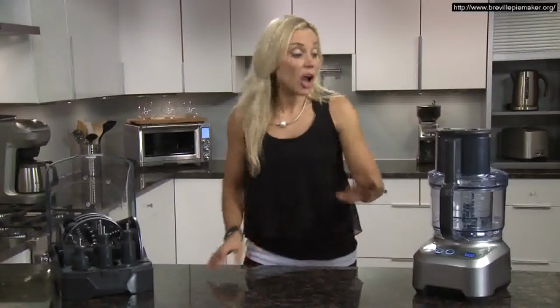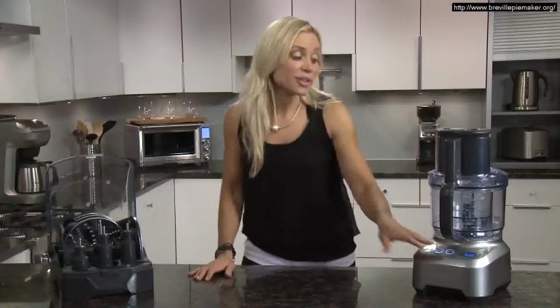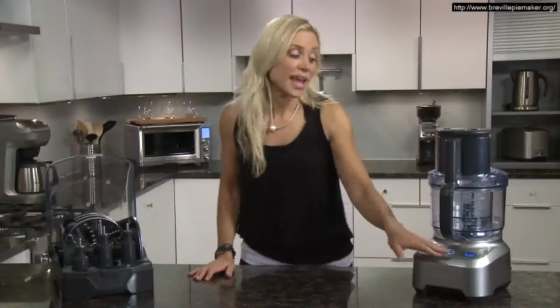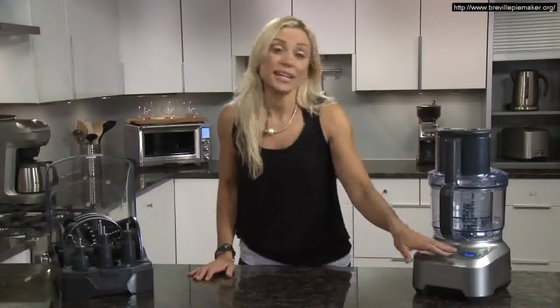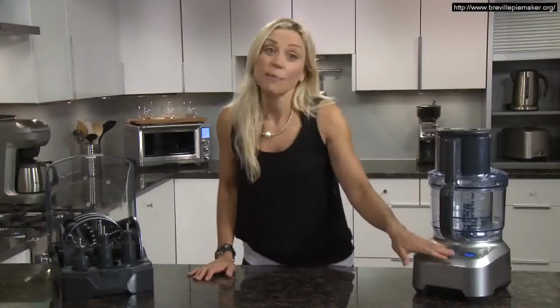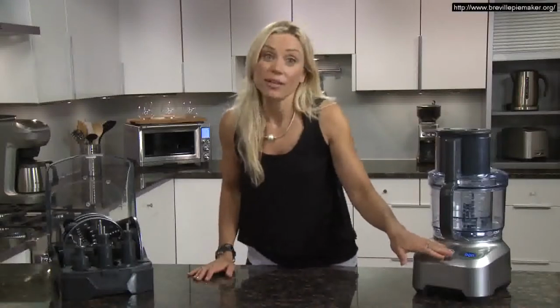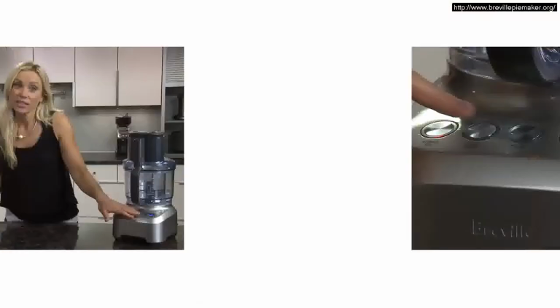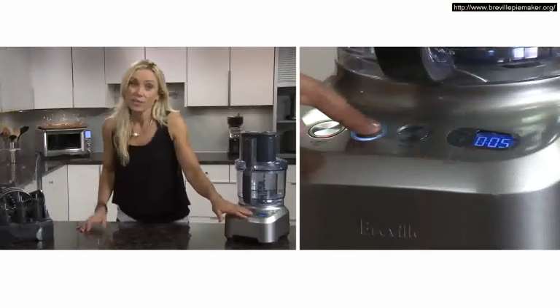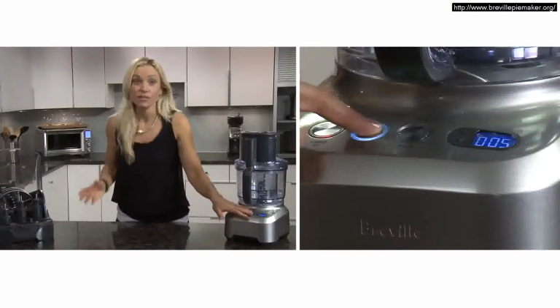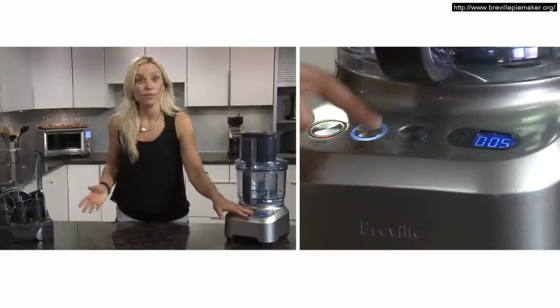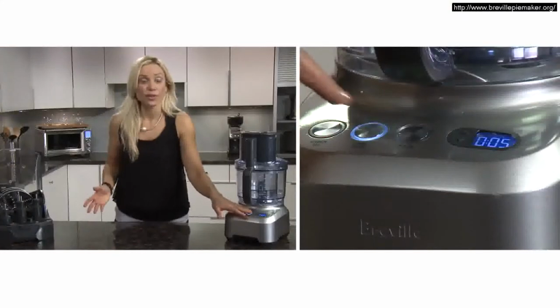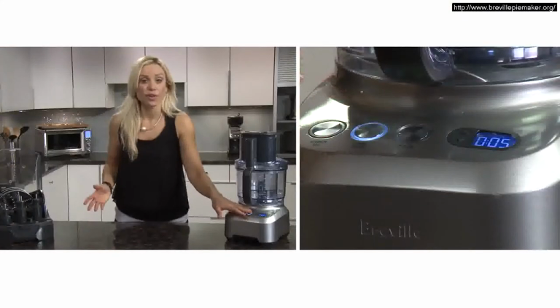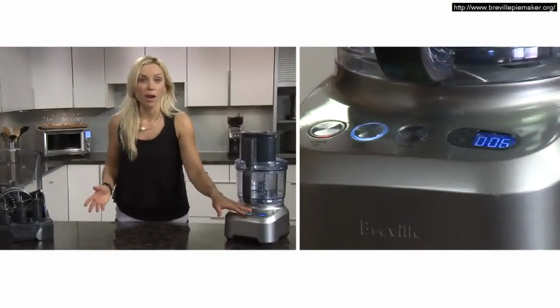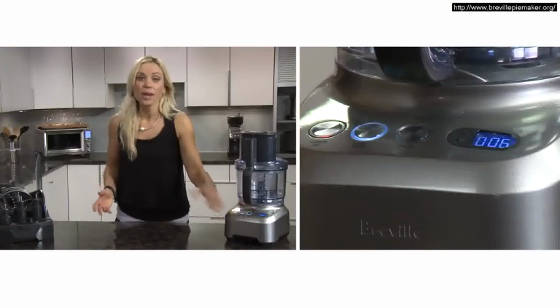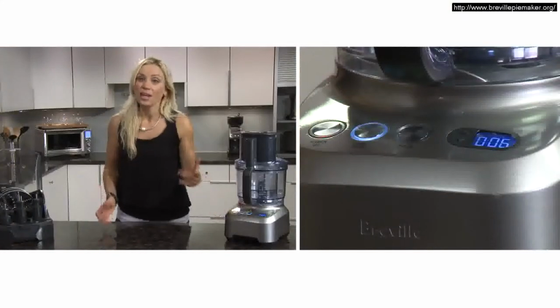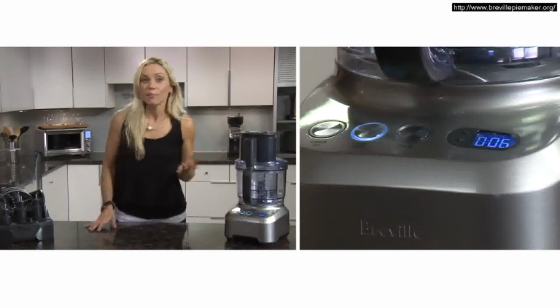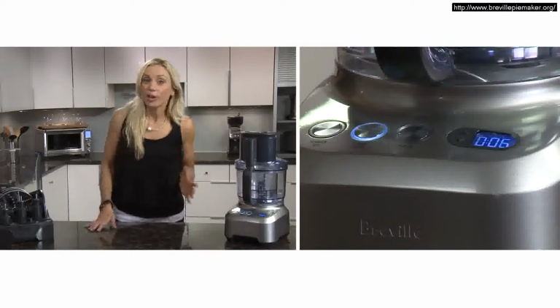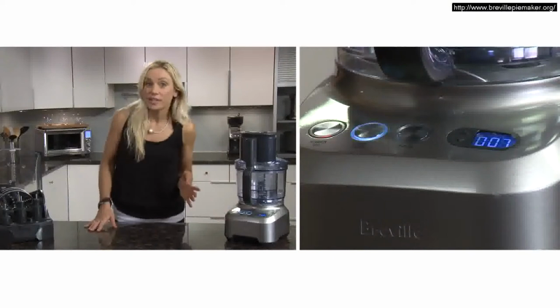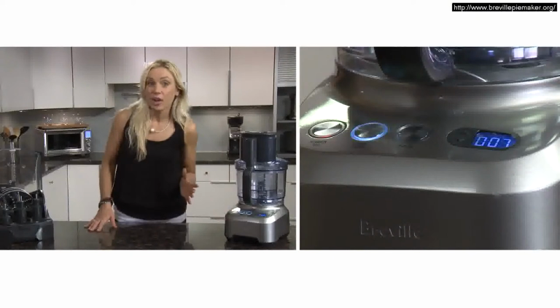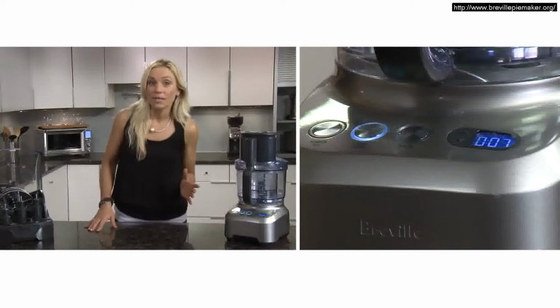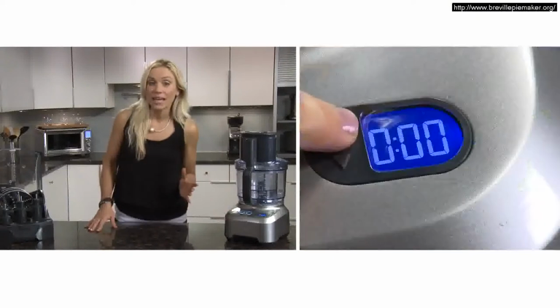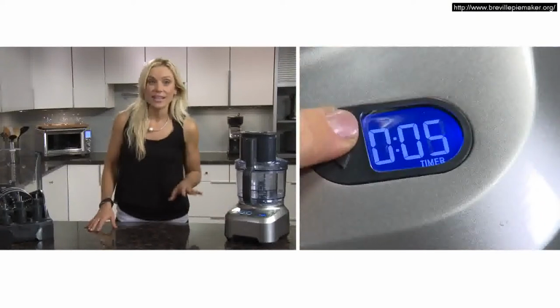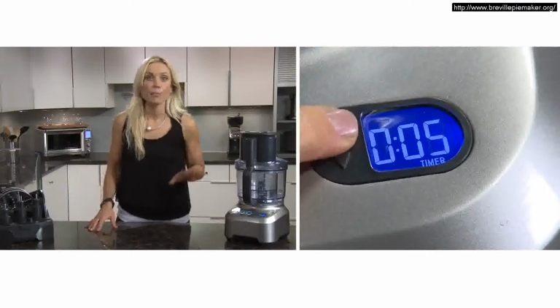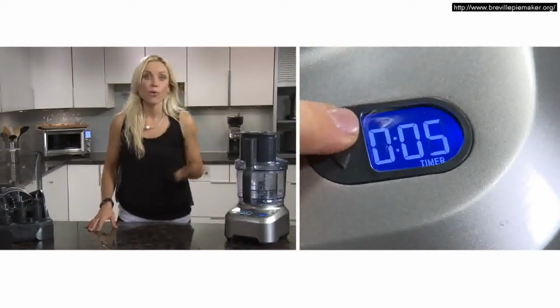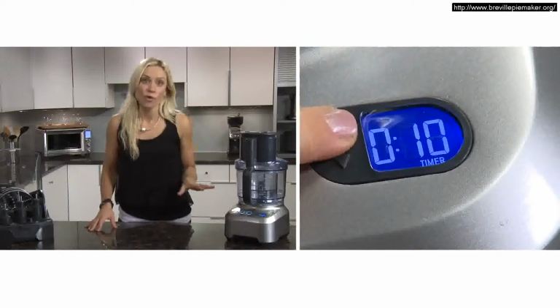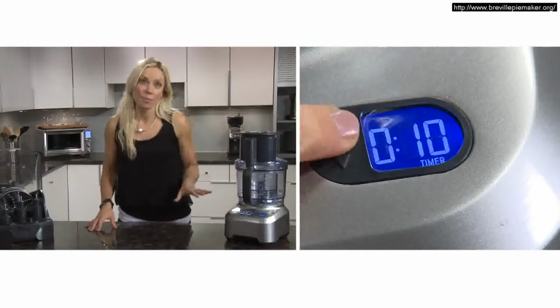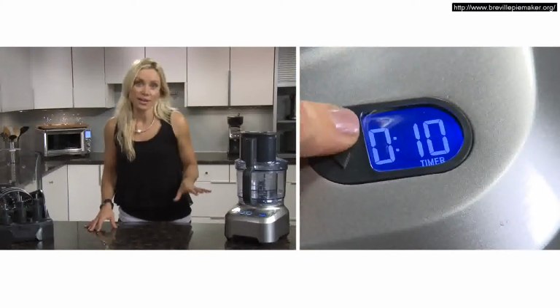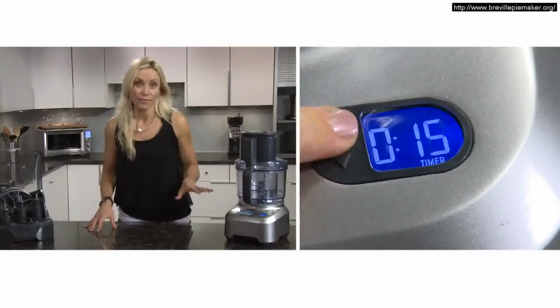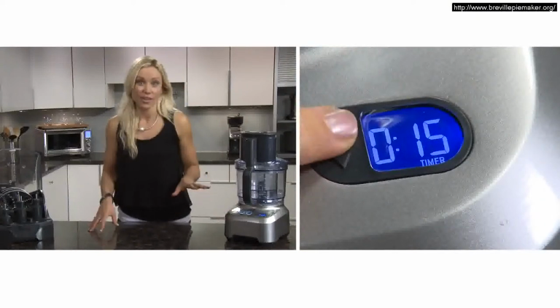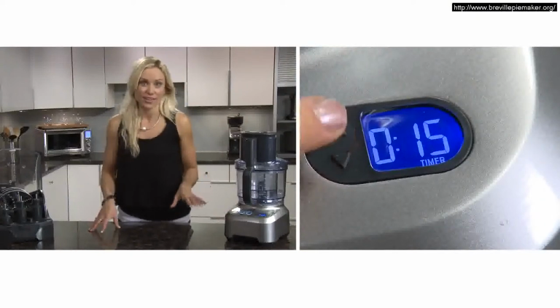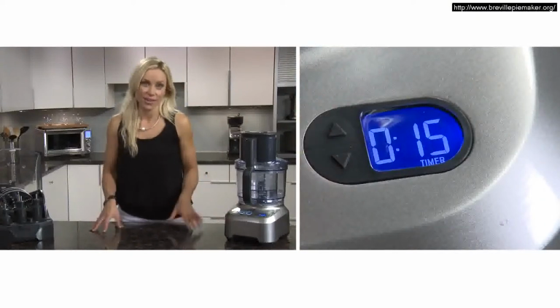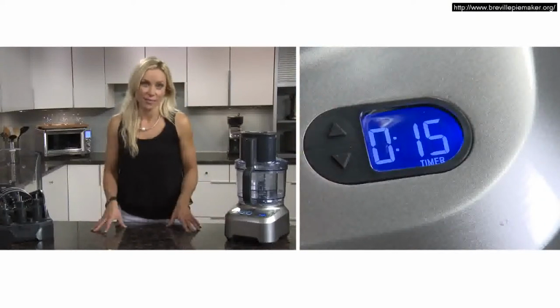The timer is handy to make recipes for the first time — you can monitor the time it takes and then program it in for the next time.